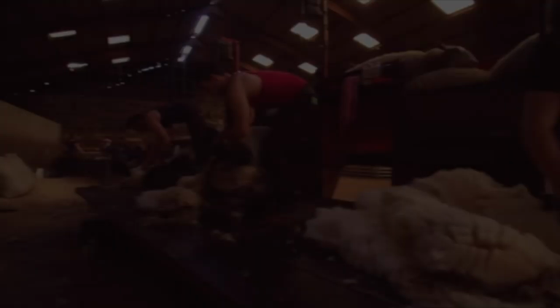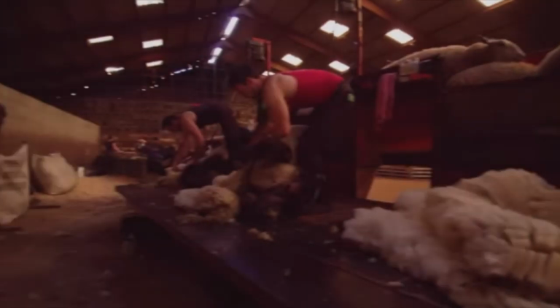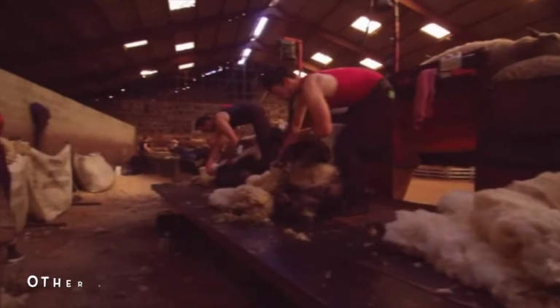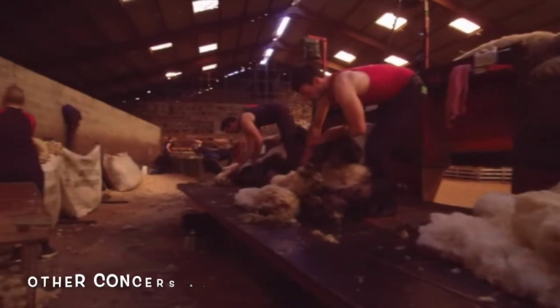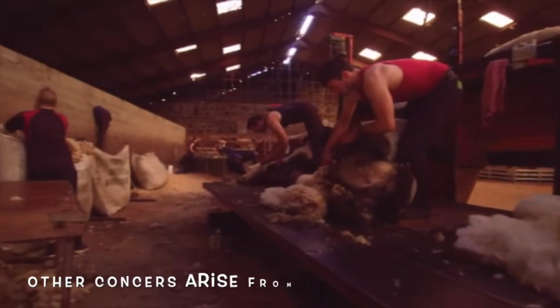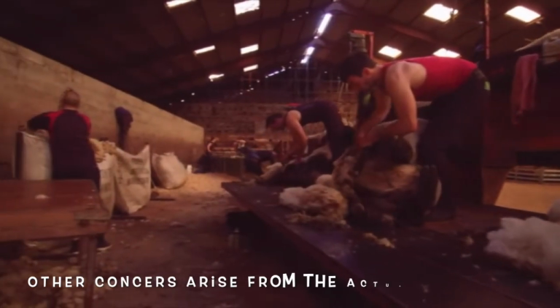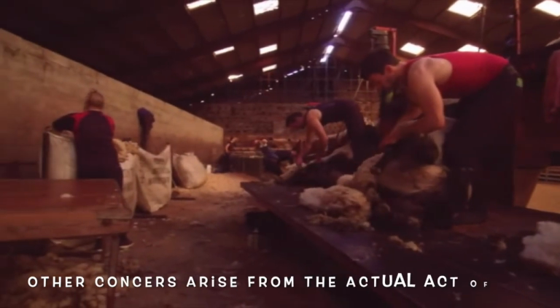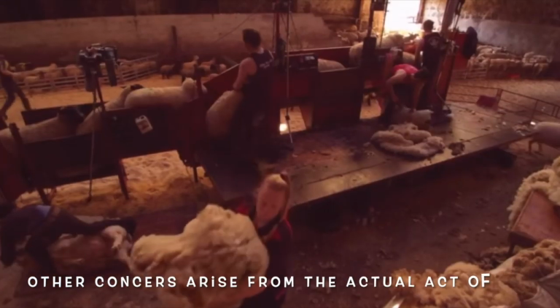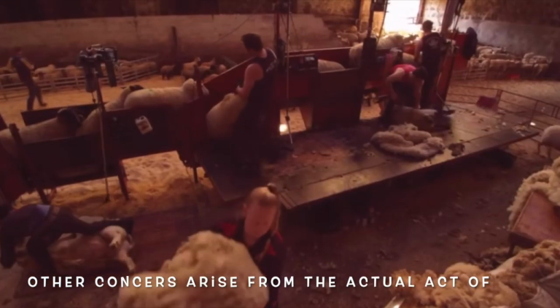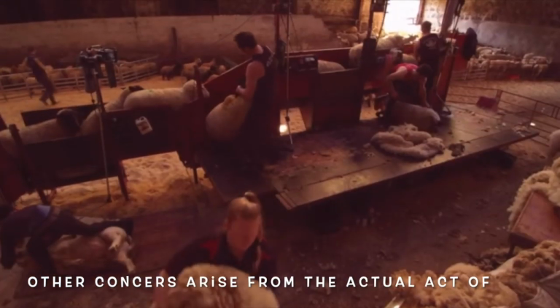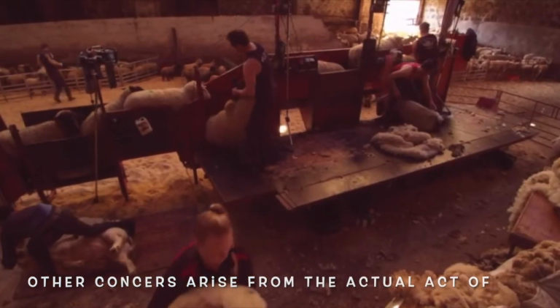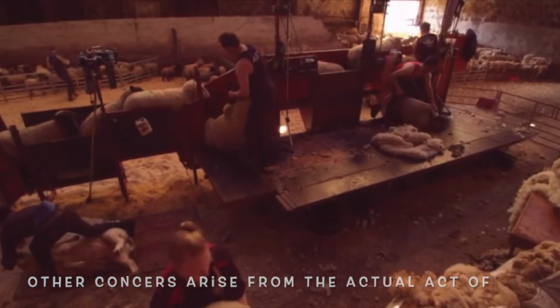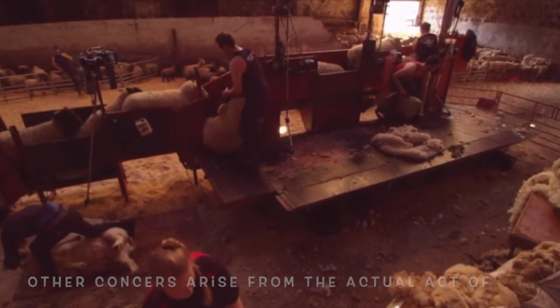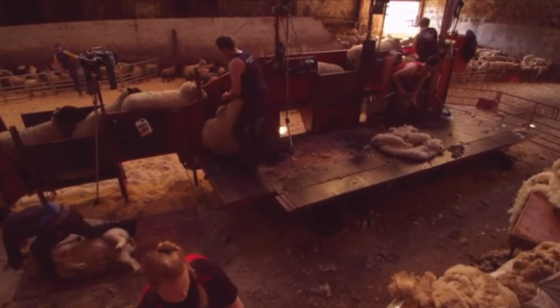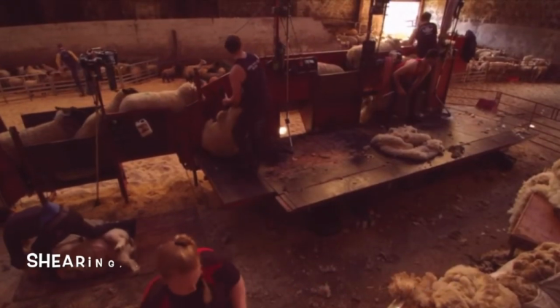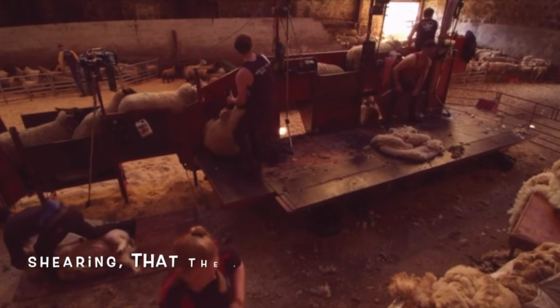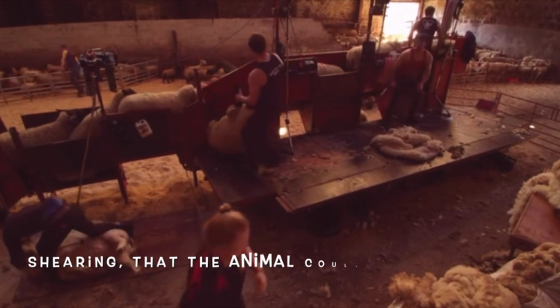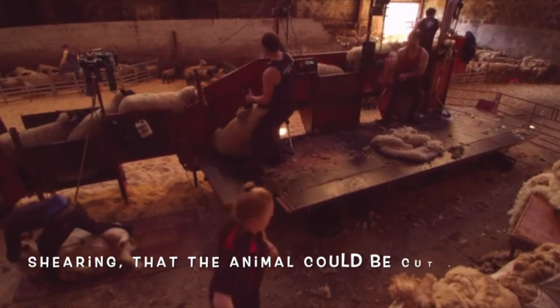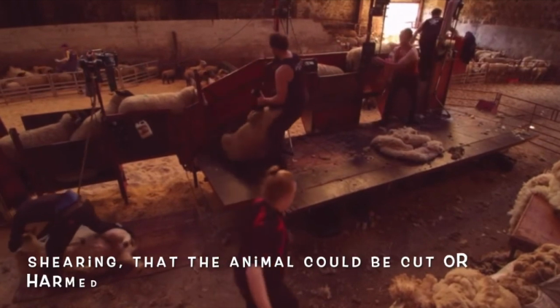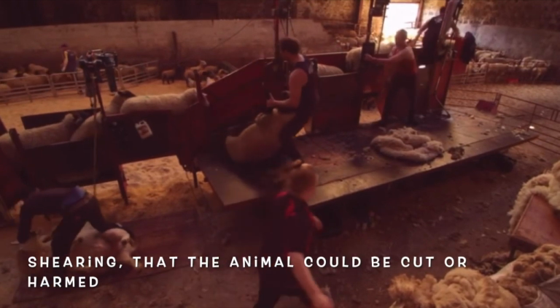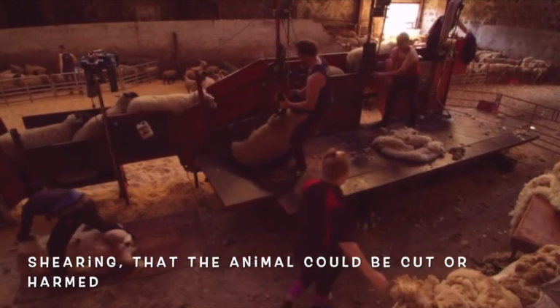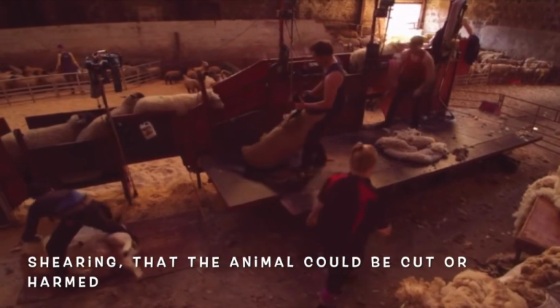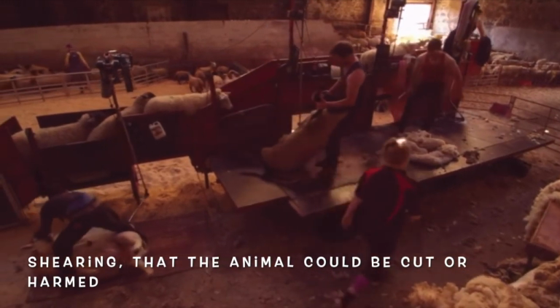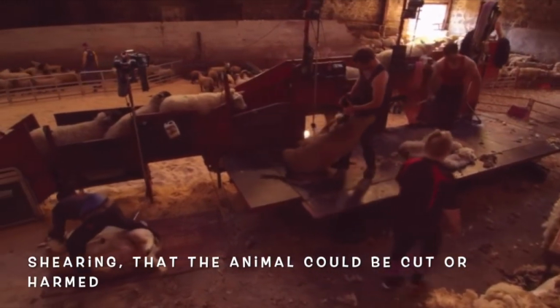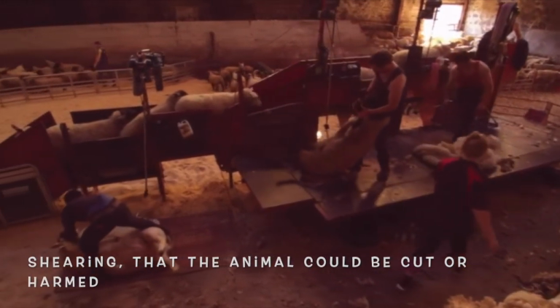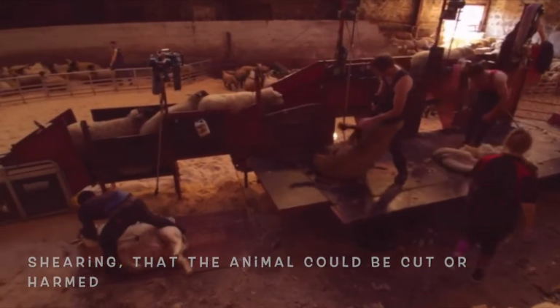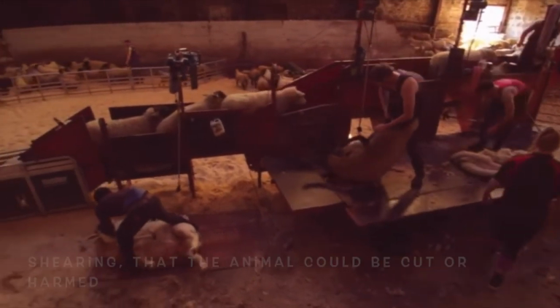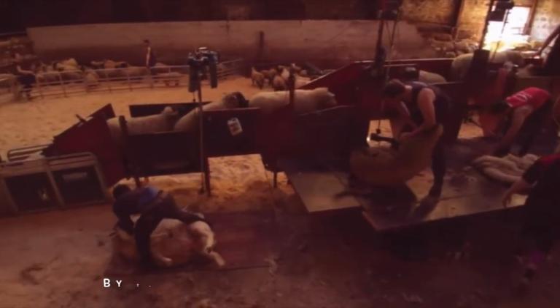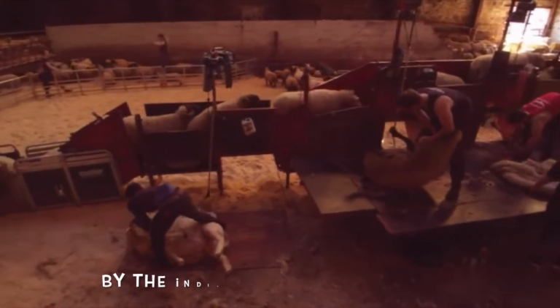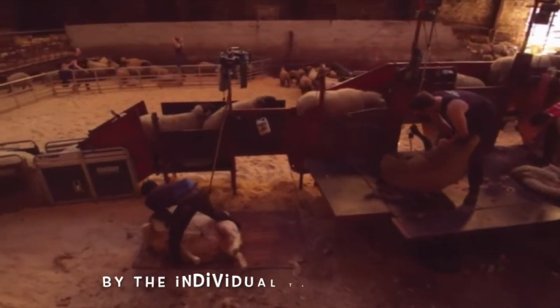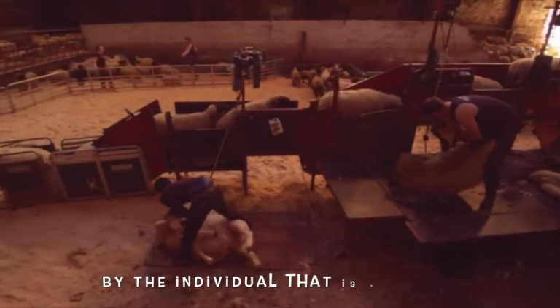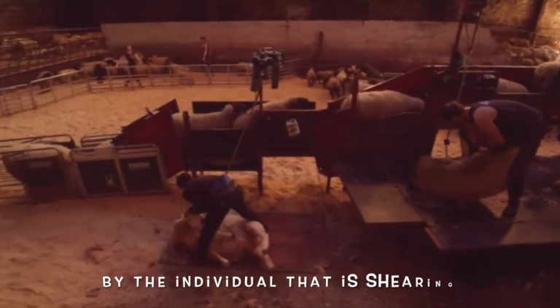Other concerns arise from the actual act of shearing itself — specifically, that the animal could be cut or harmed by the individual performing the shearing.